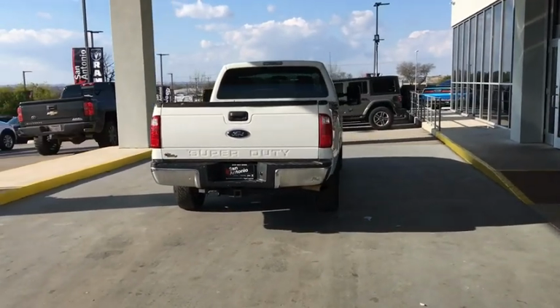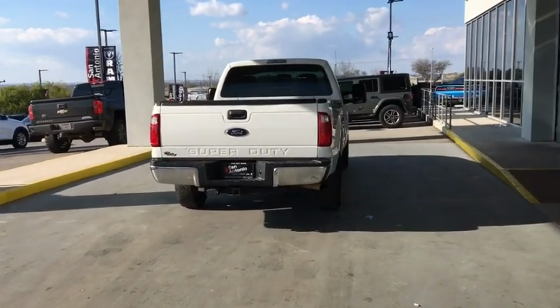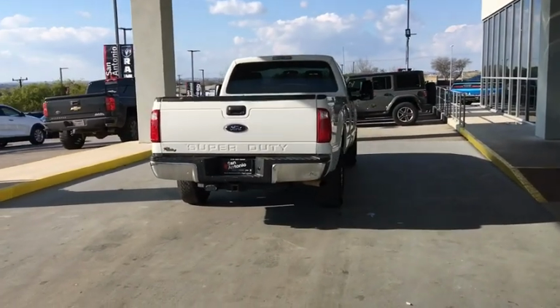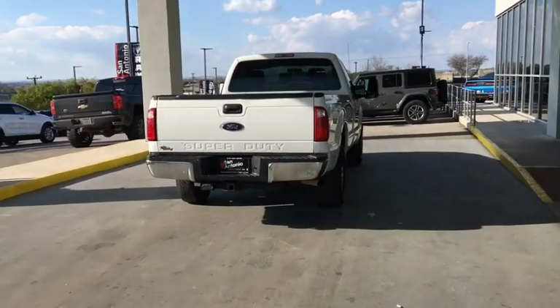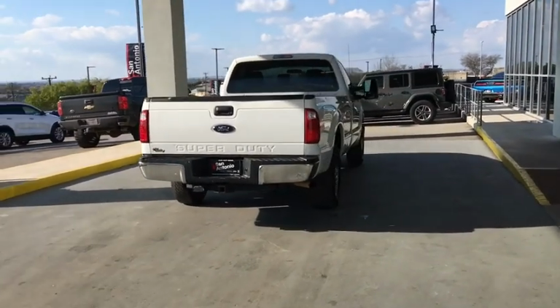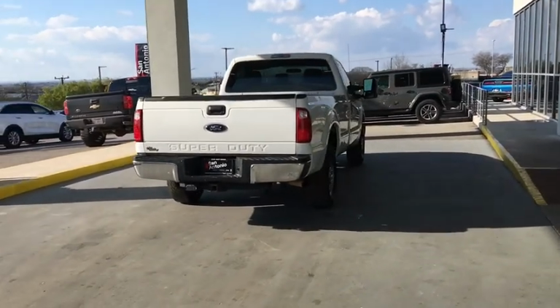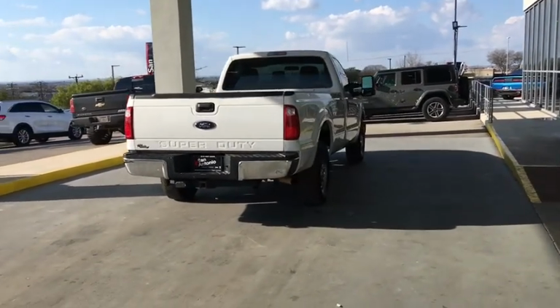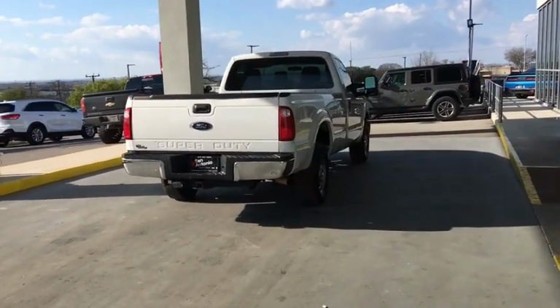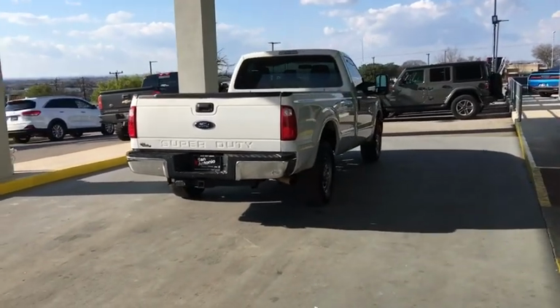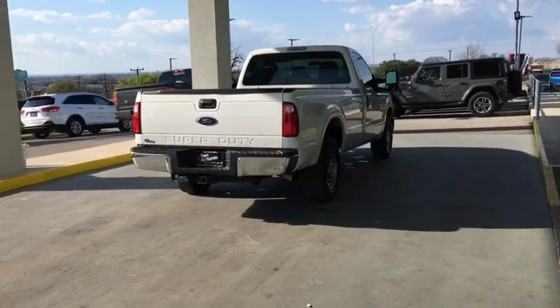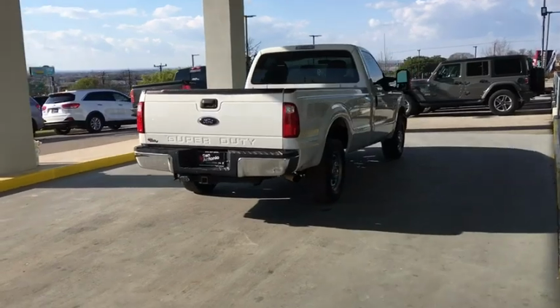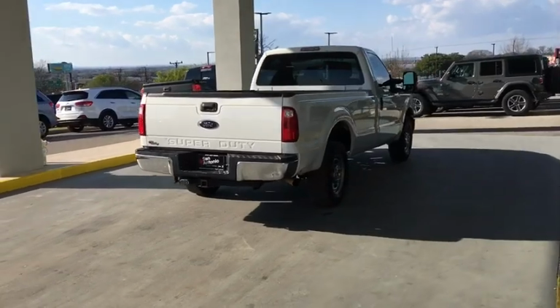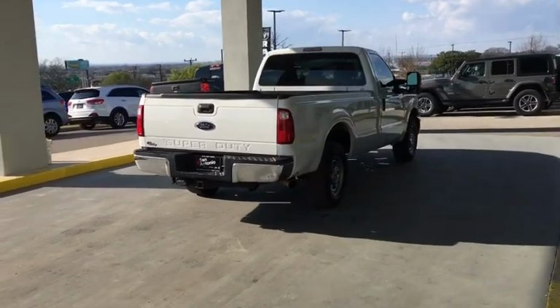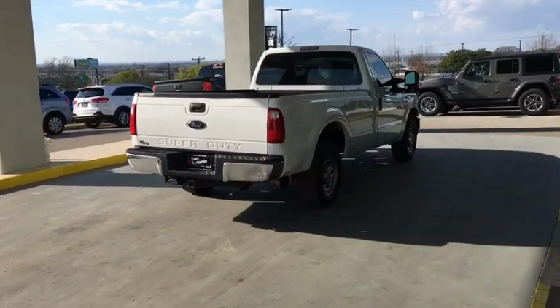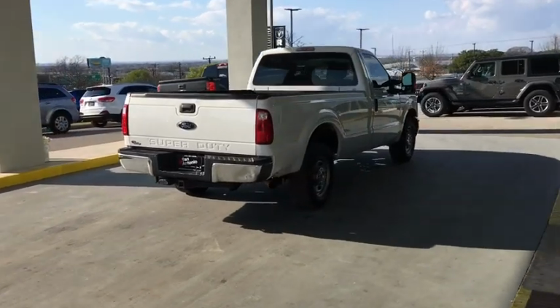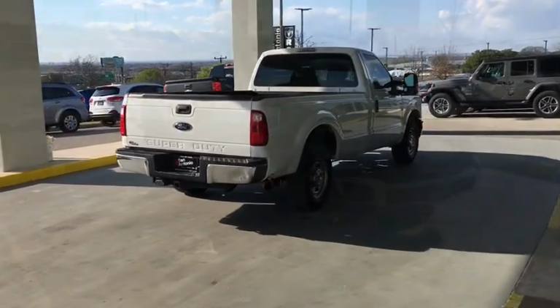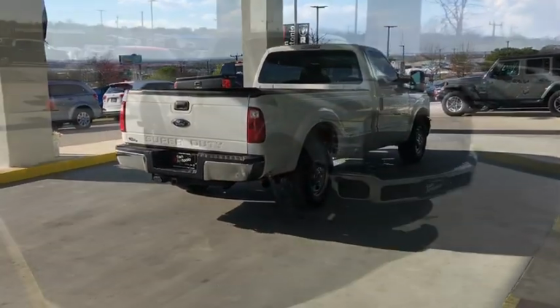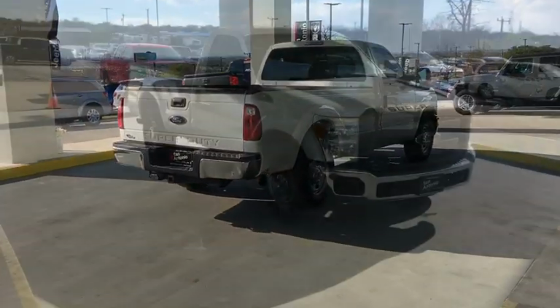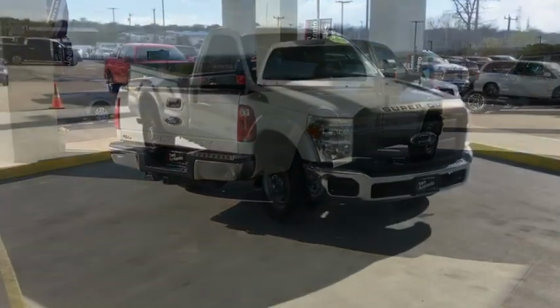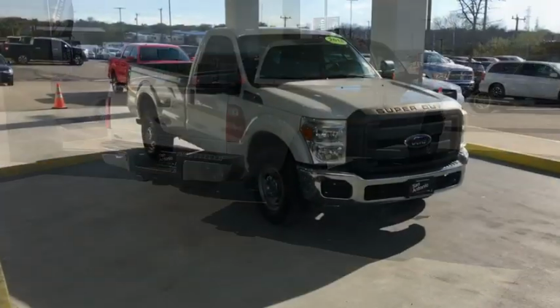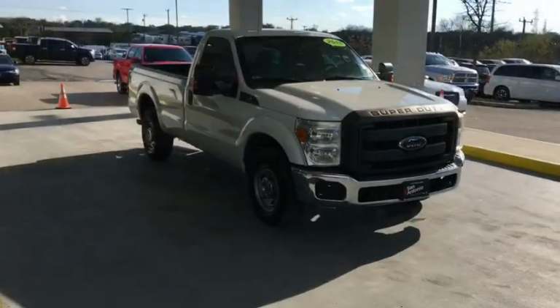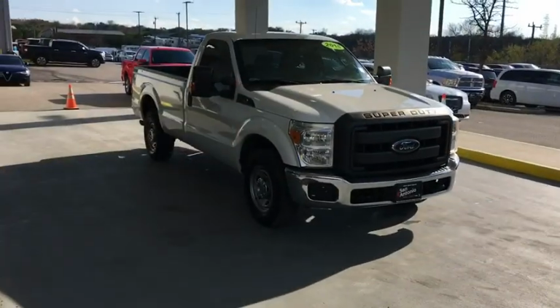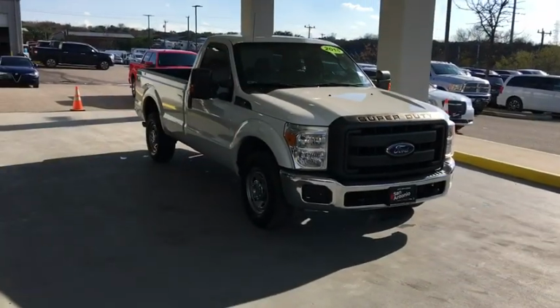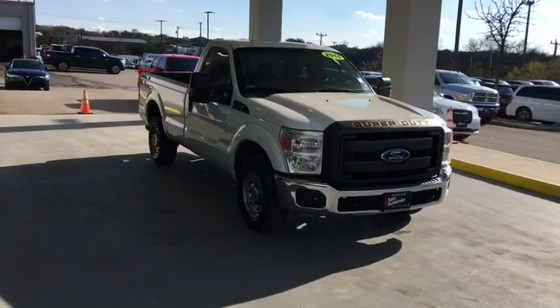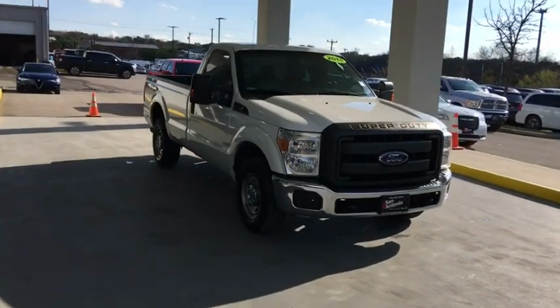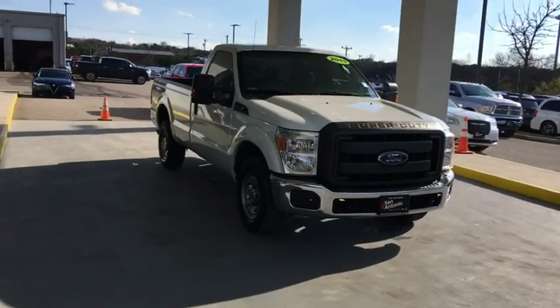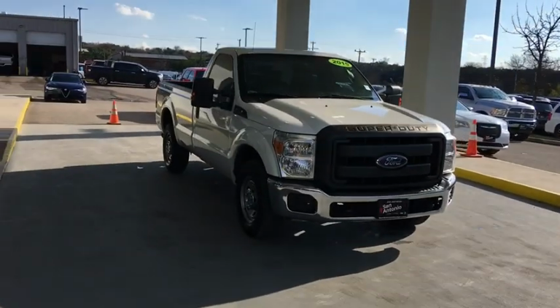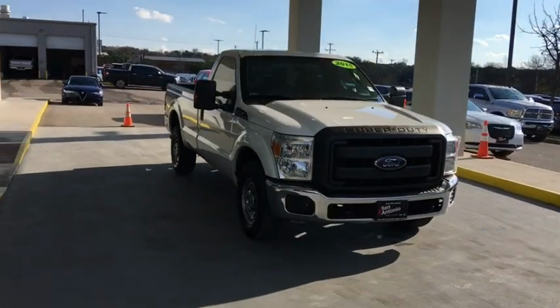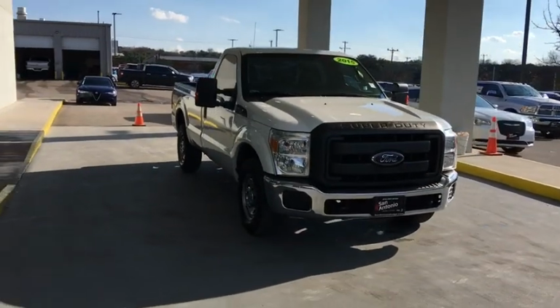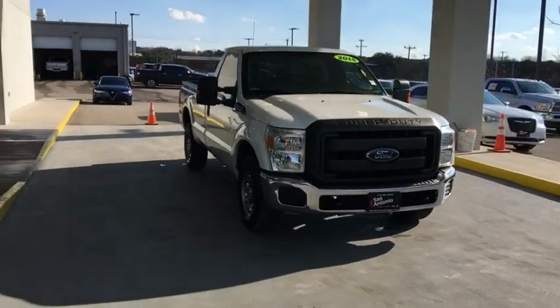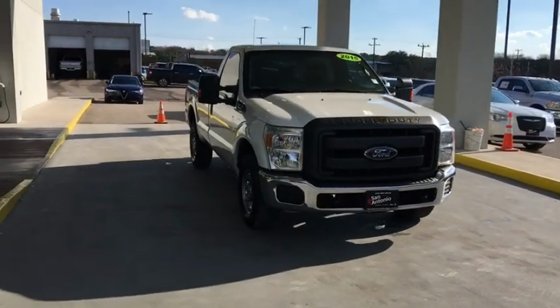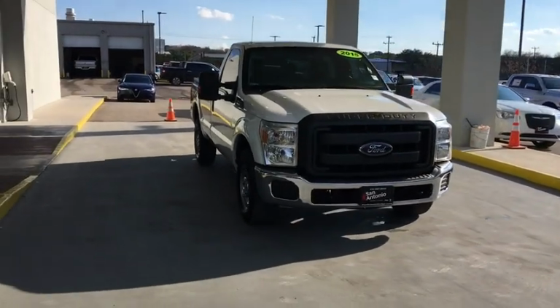Ford F-250 Super Duty. This vehicle has less than 105,000 miles.